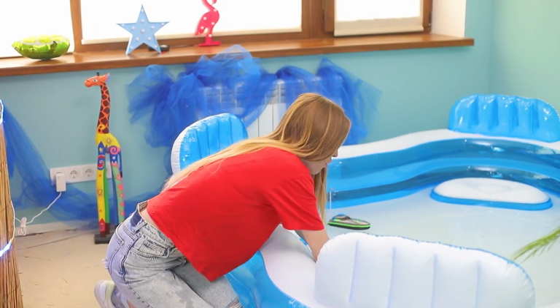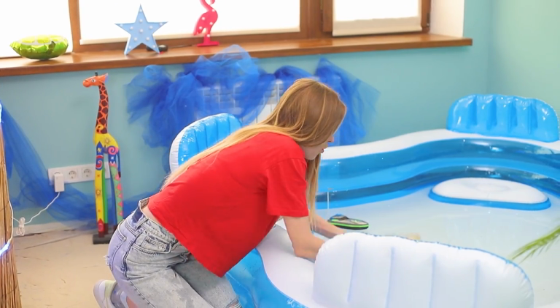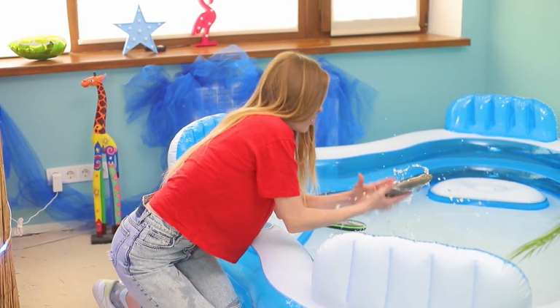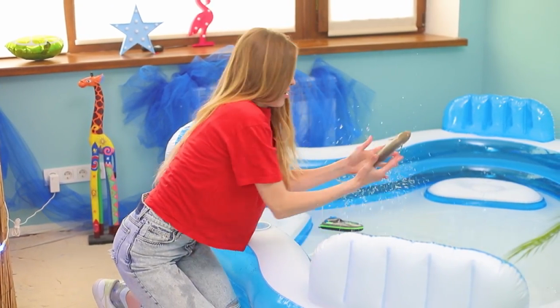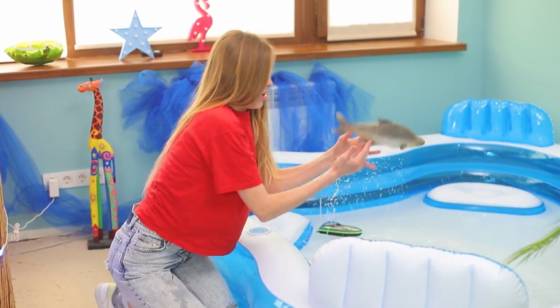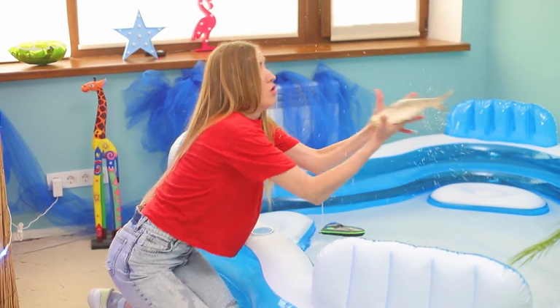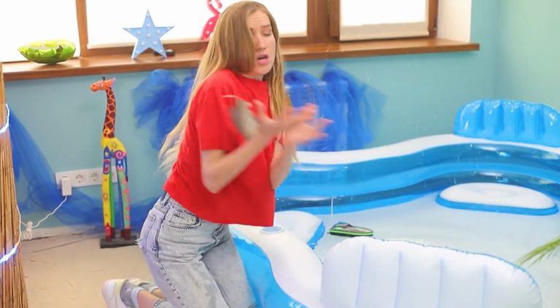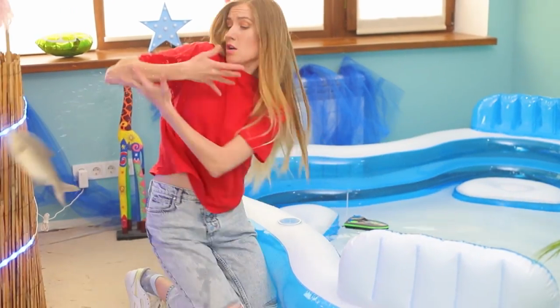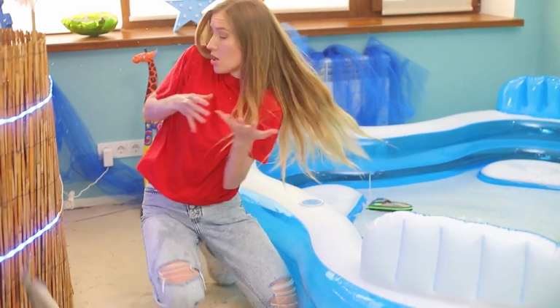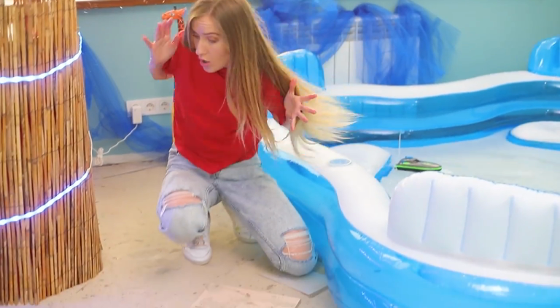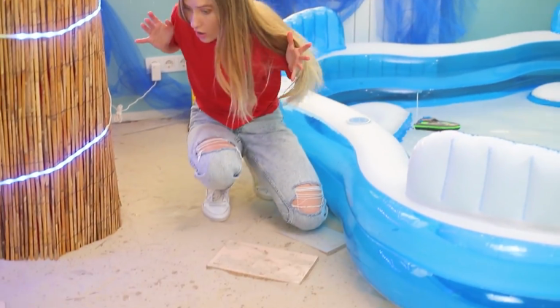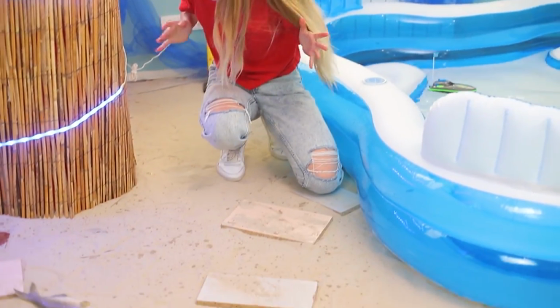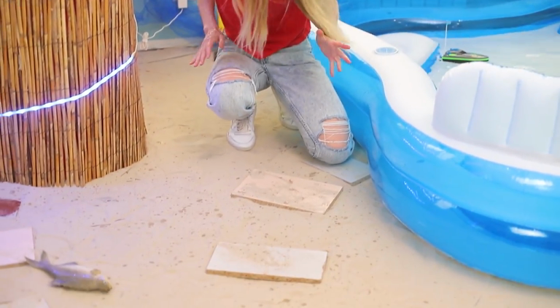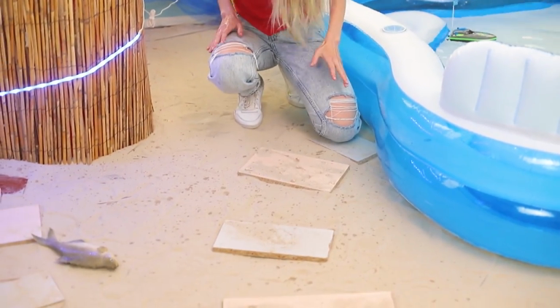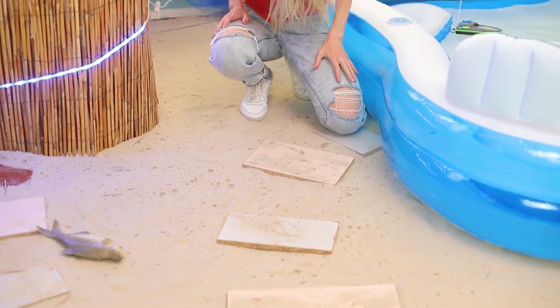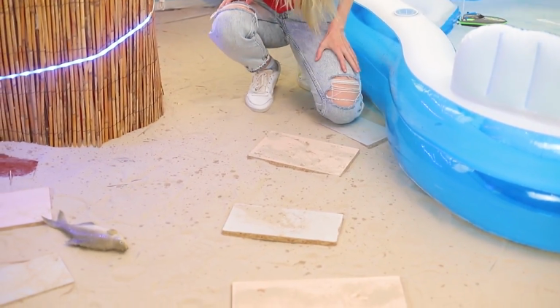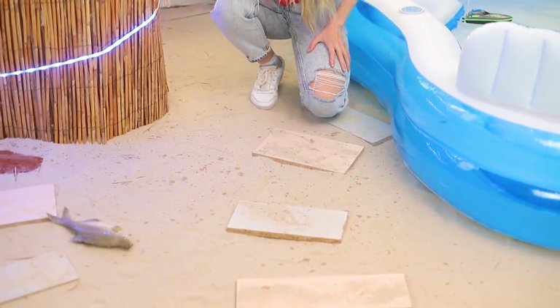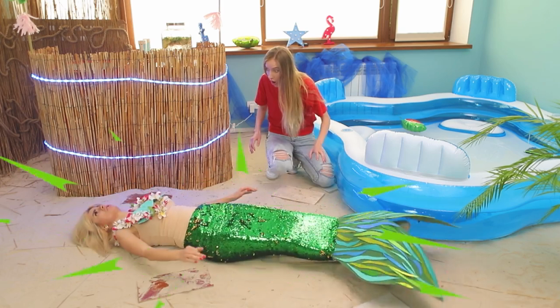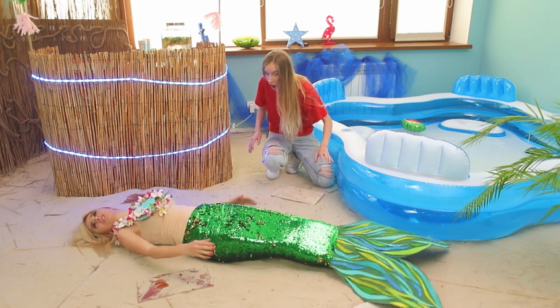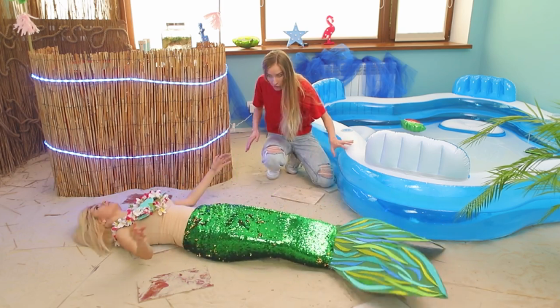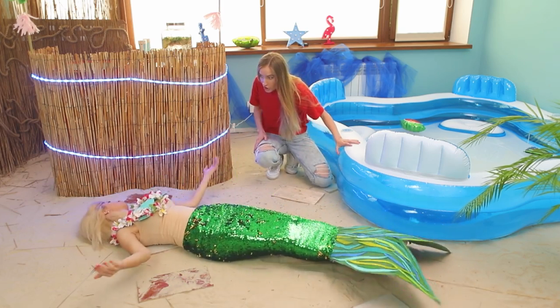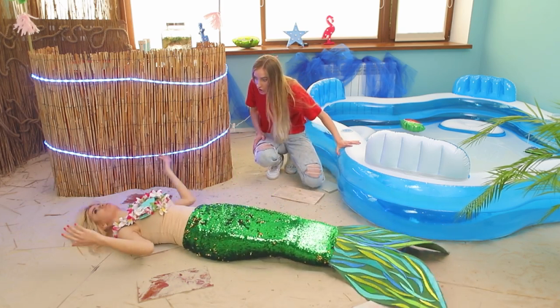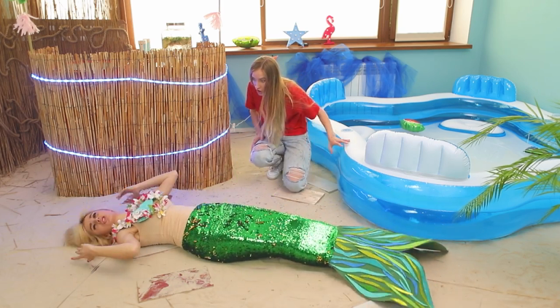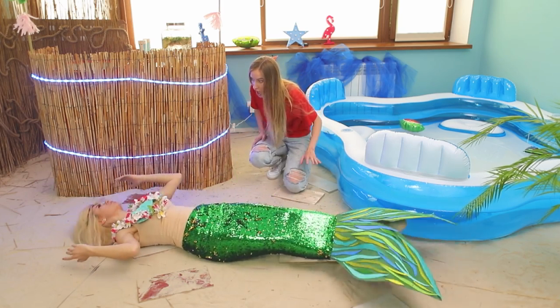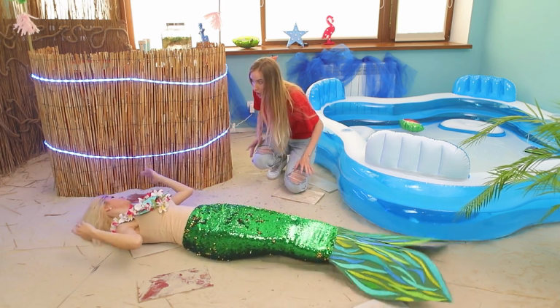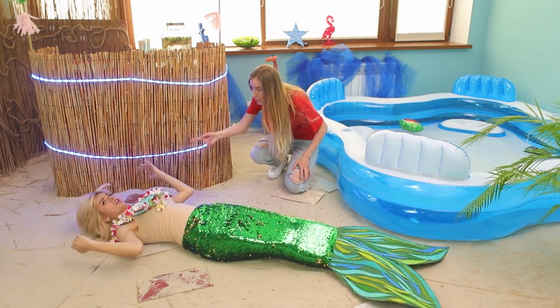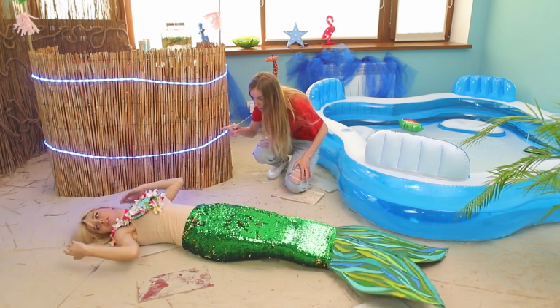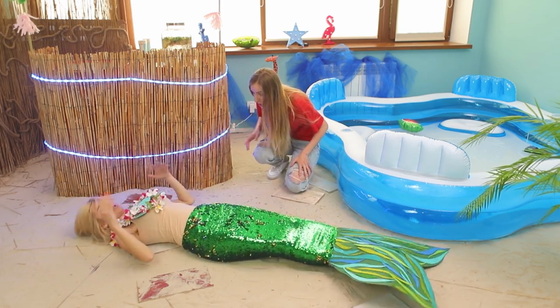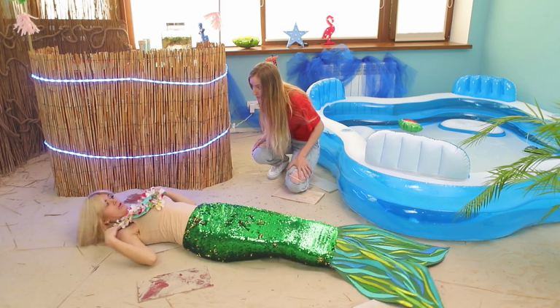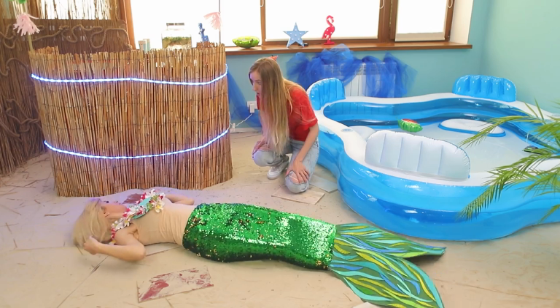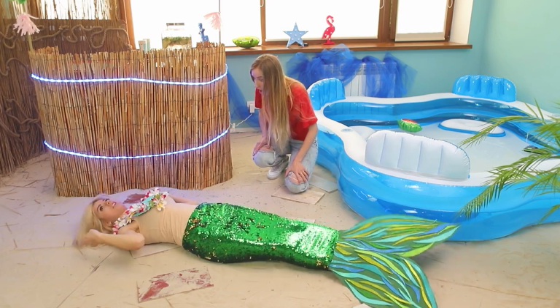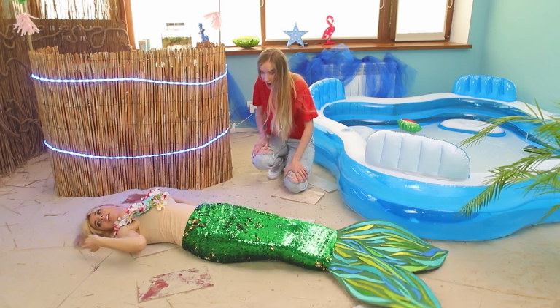You never know what you might catch in your own pool! Wow! A real mermaid!